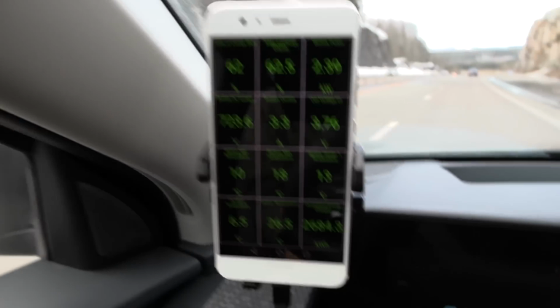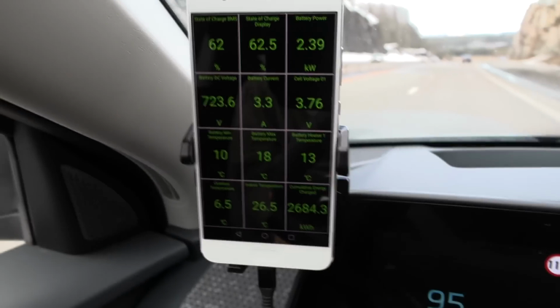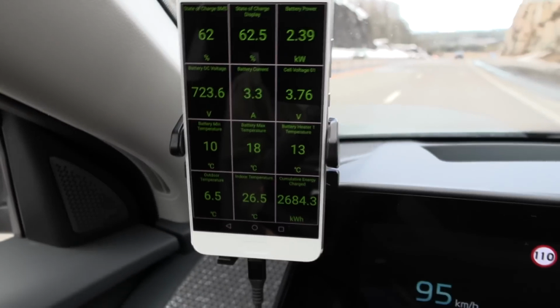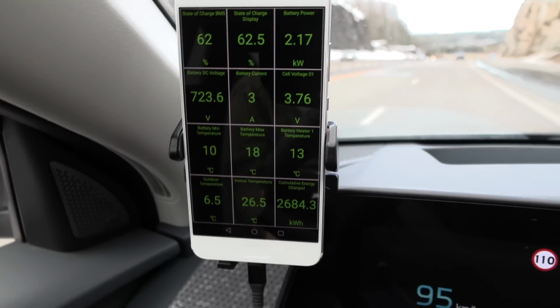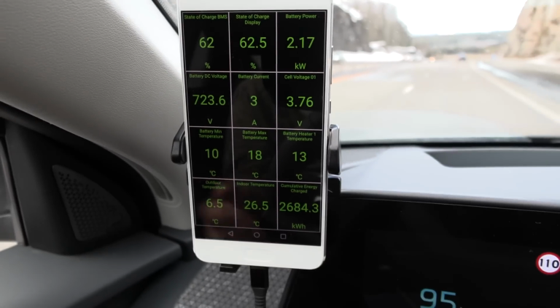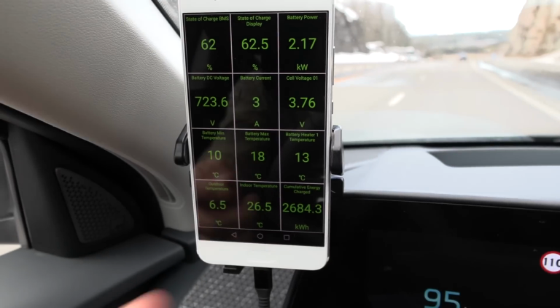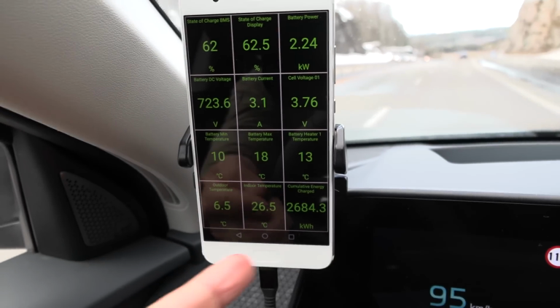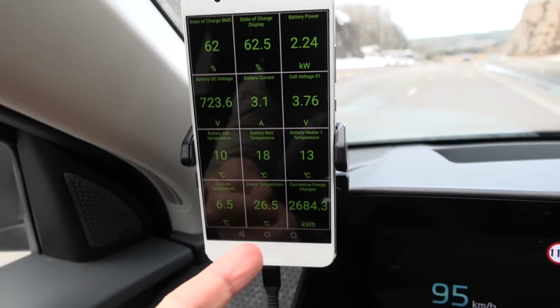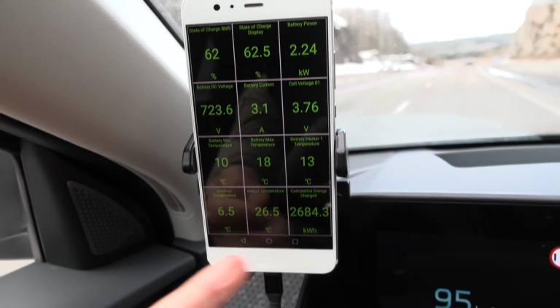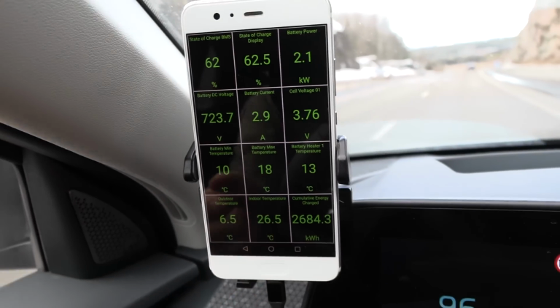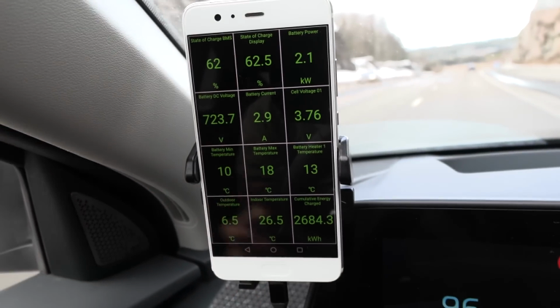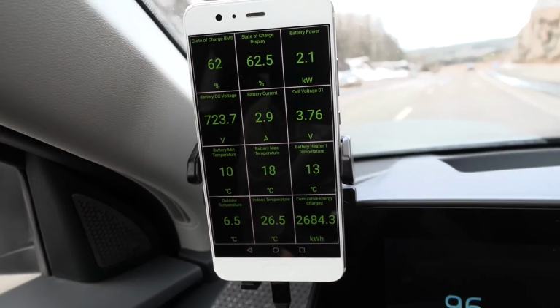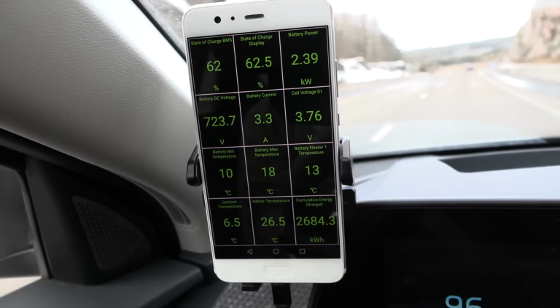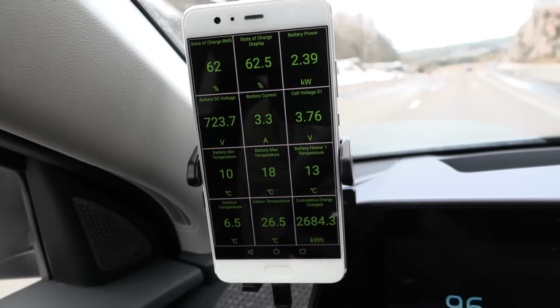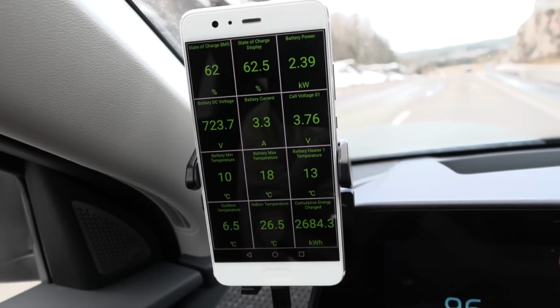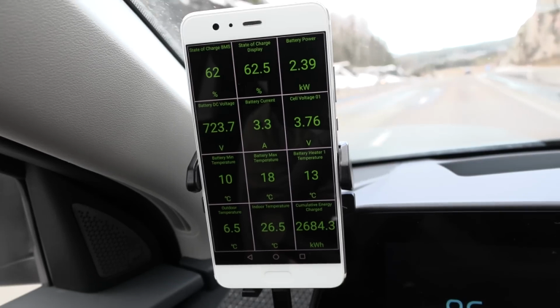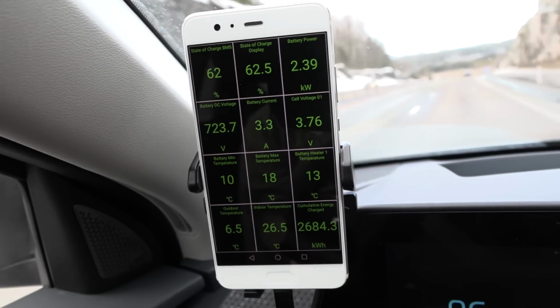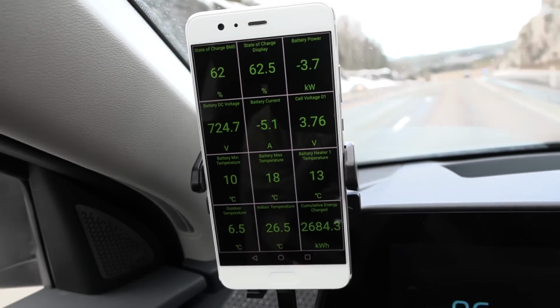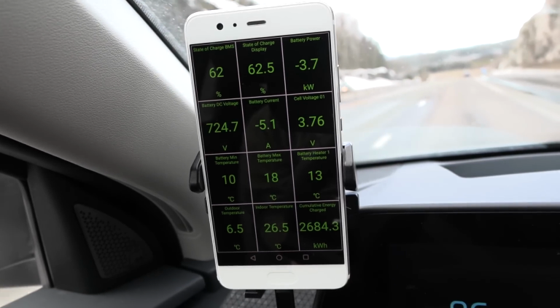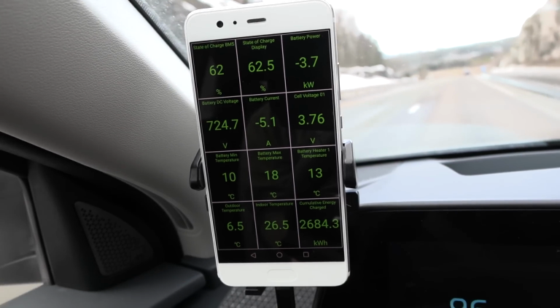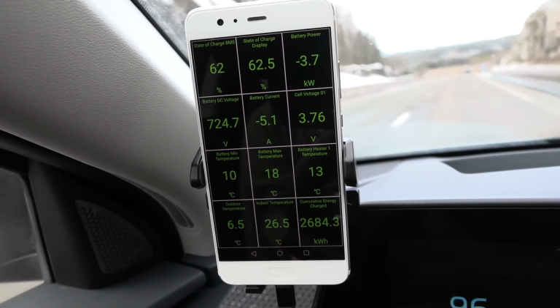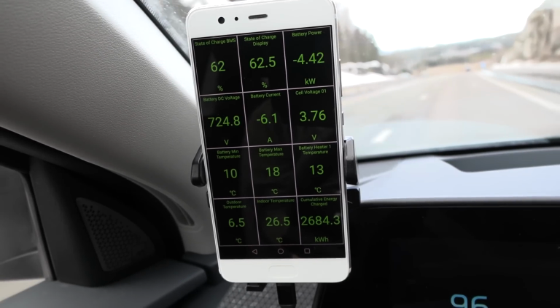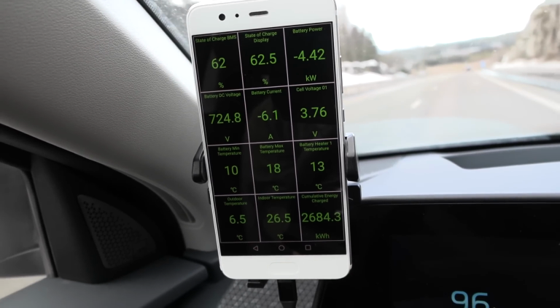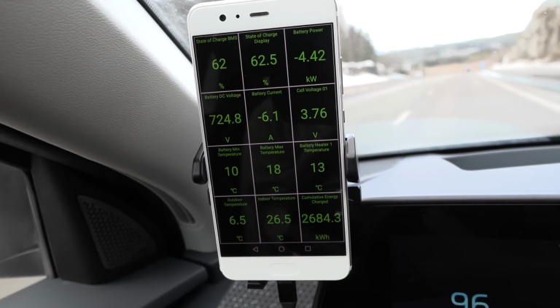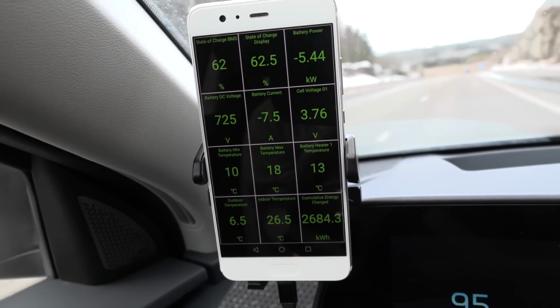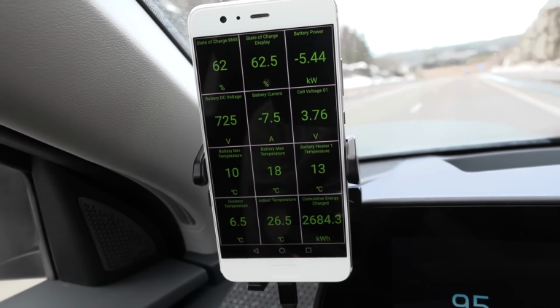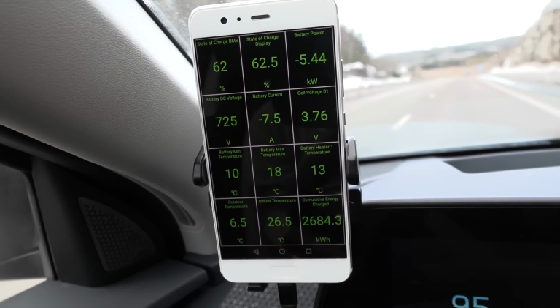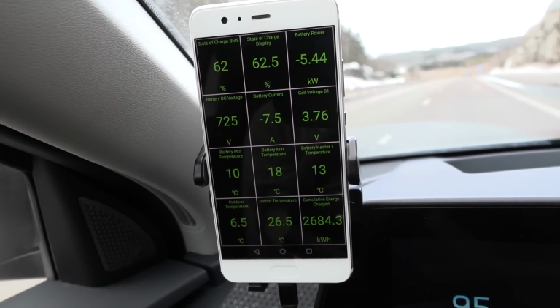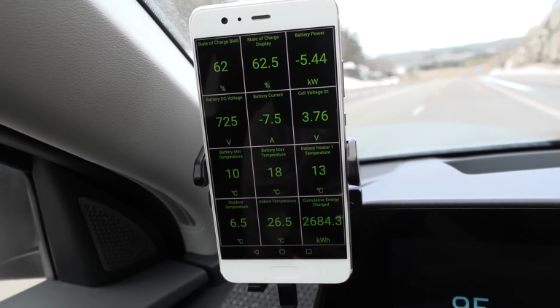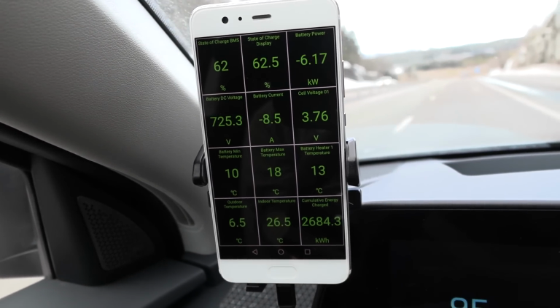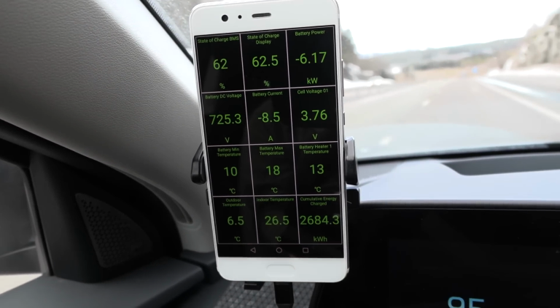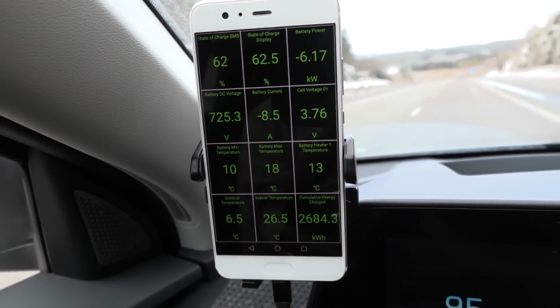Bear in mind, according to the sensor, it's actually 26.5 degrees in the cabin.